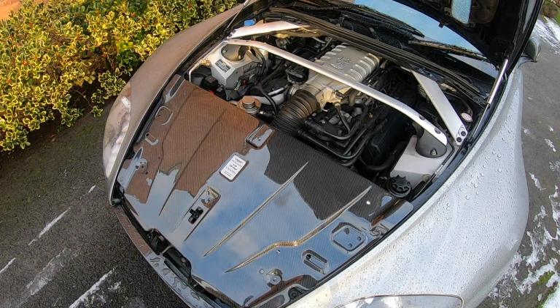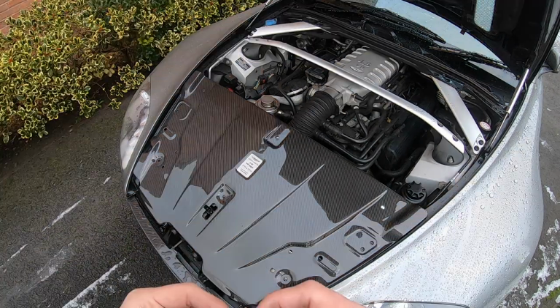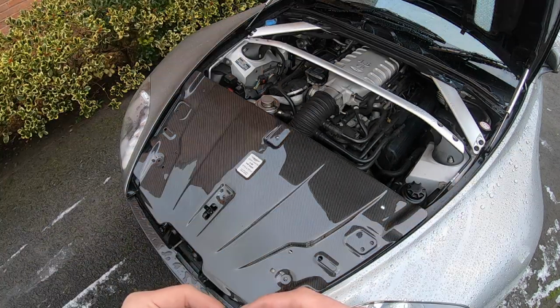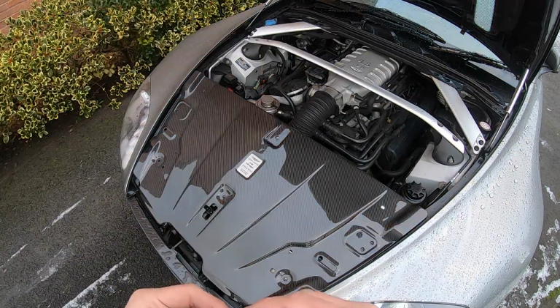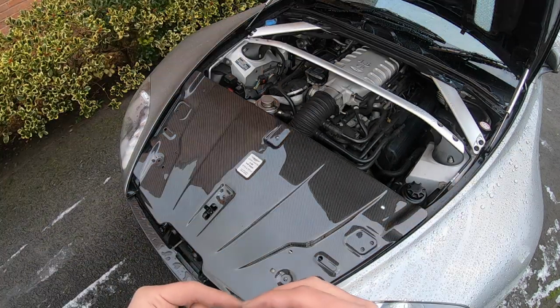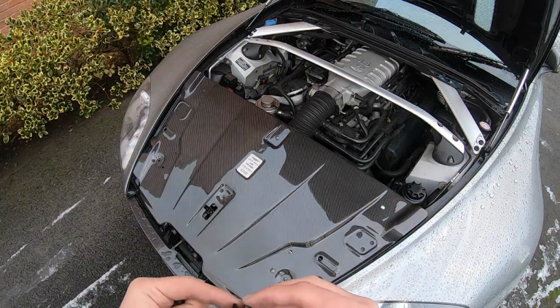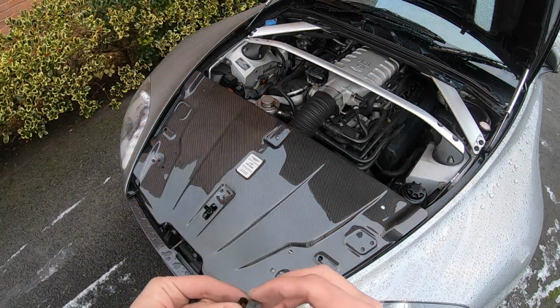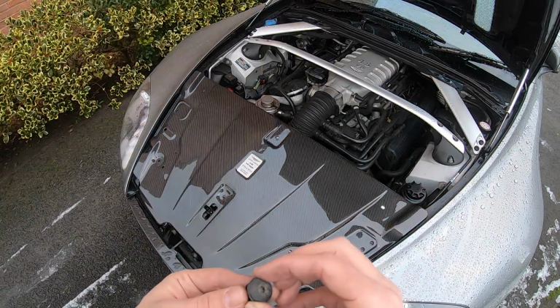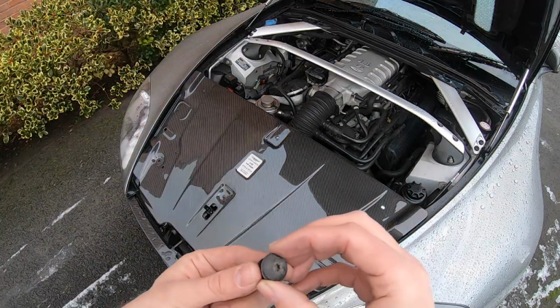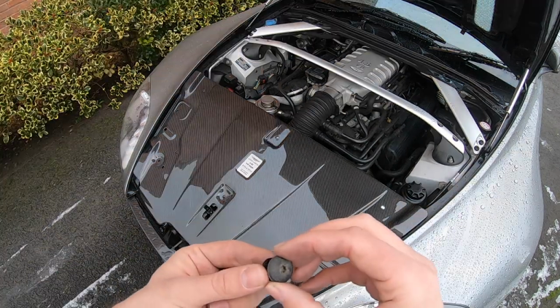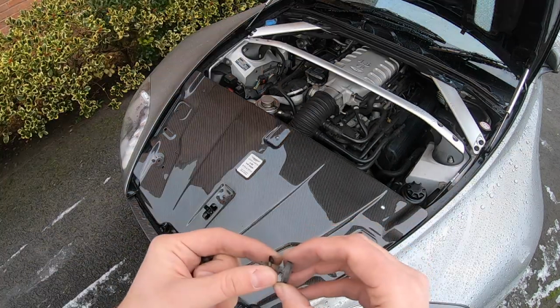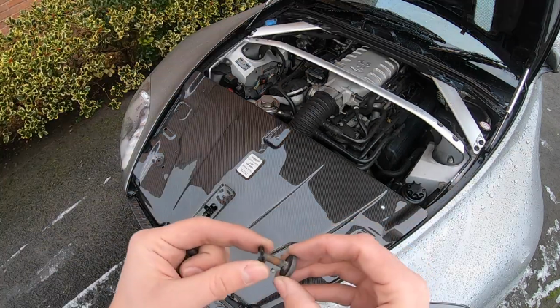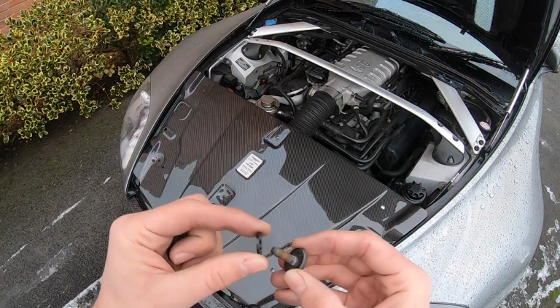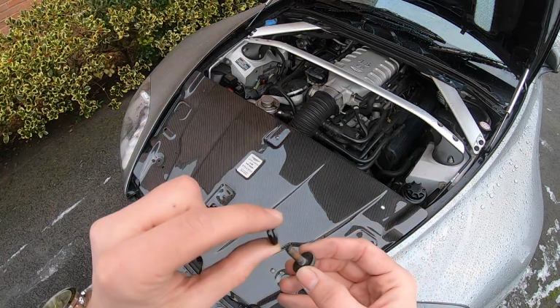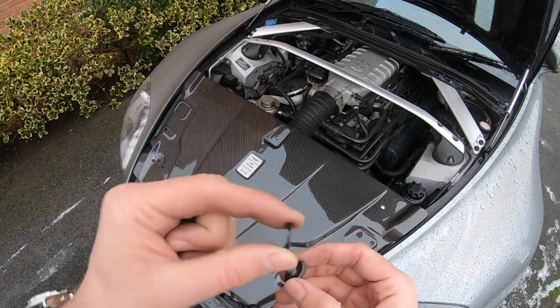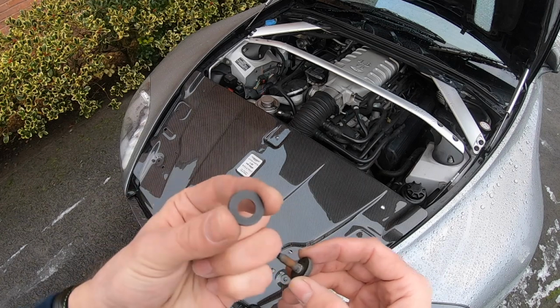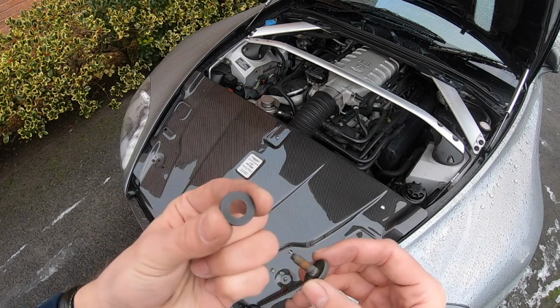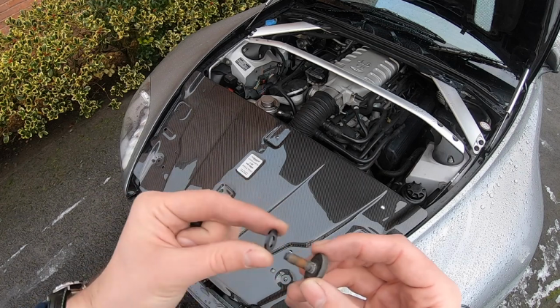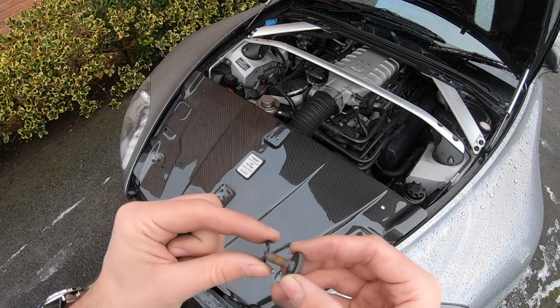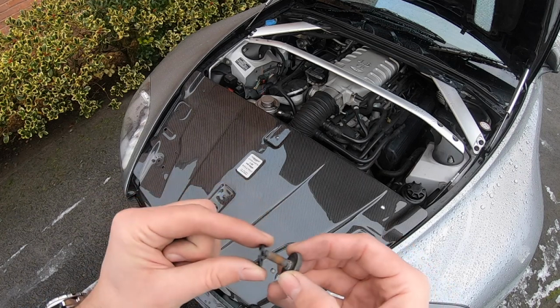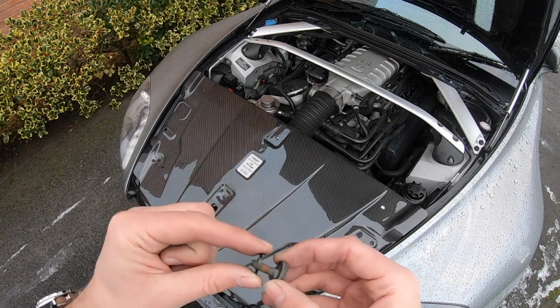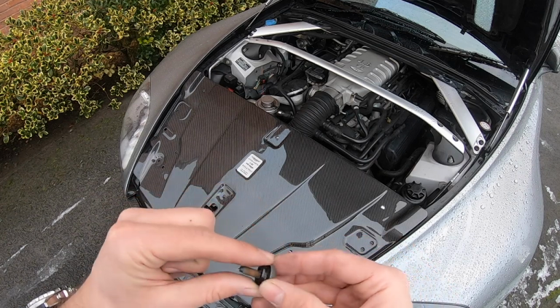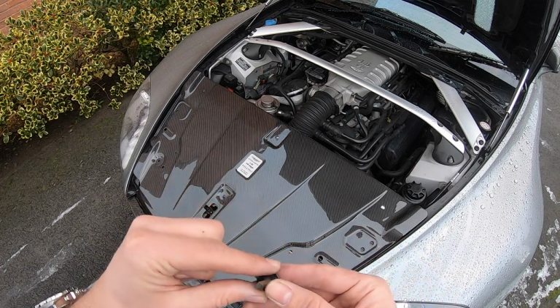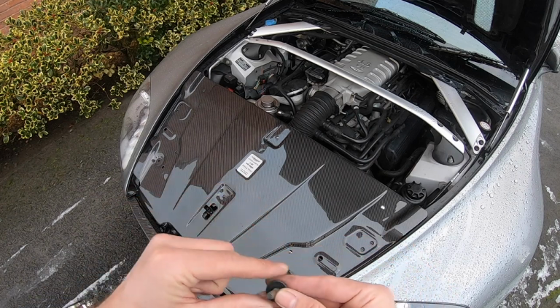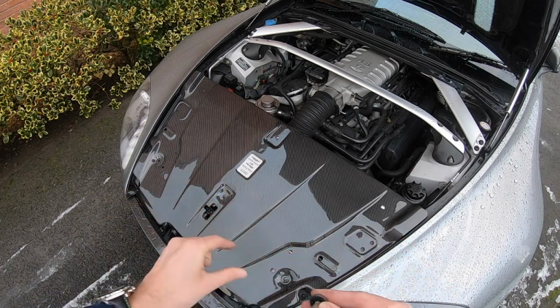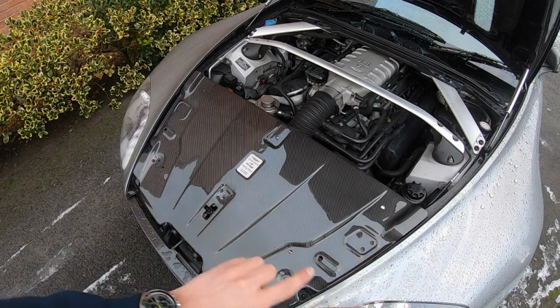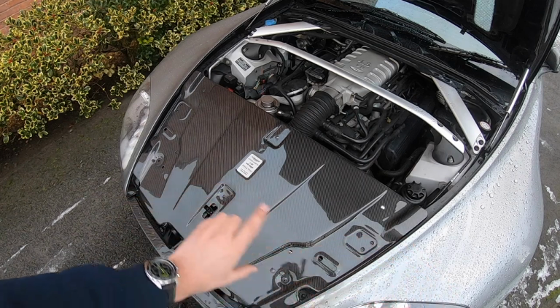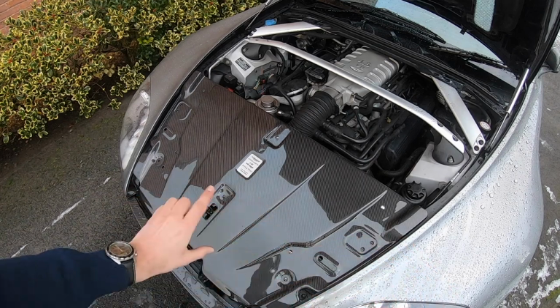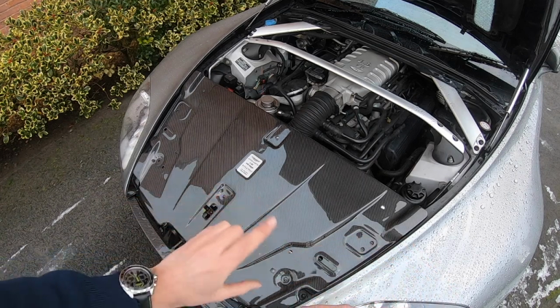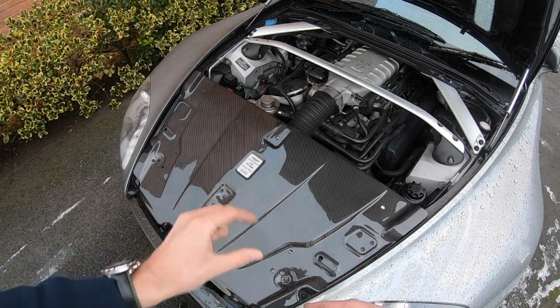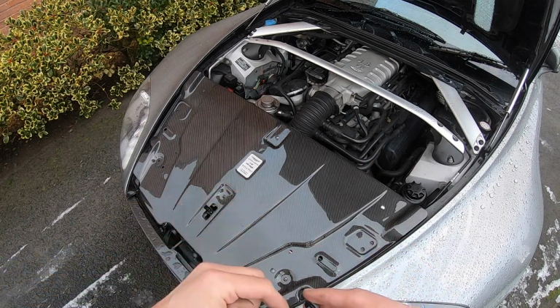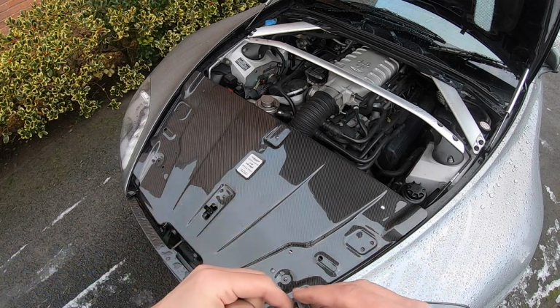Just a quick note when putting these bolts back in — I've put a little rubber washer on there as well, just to protect the shine and the carbon.